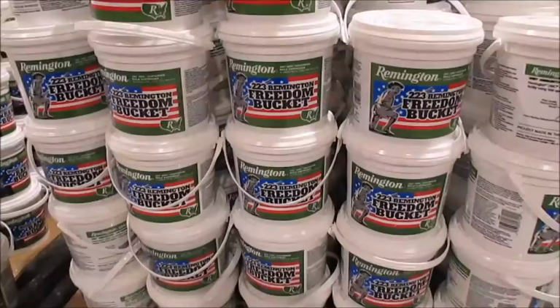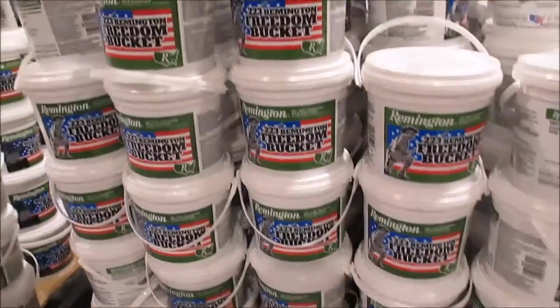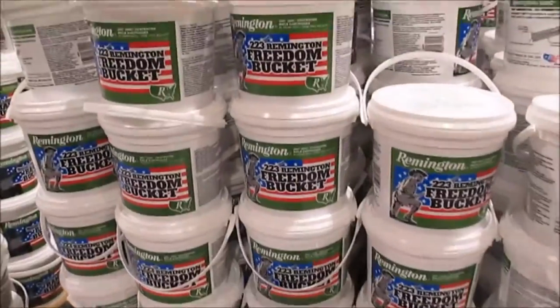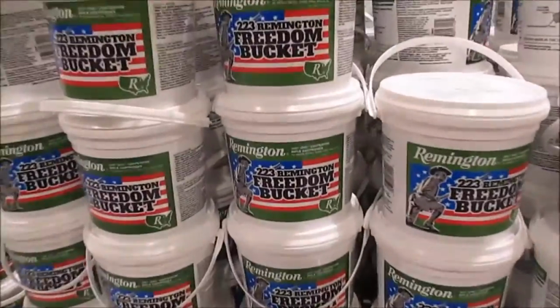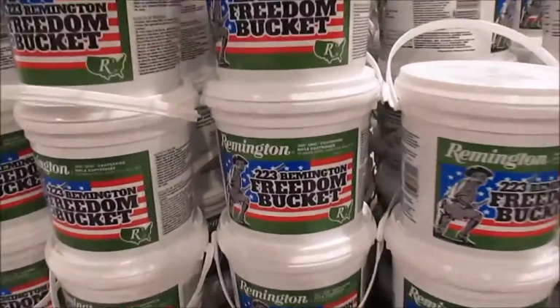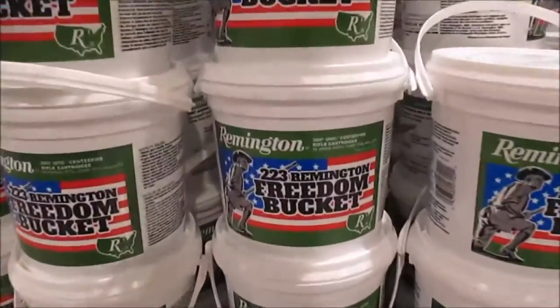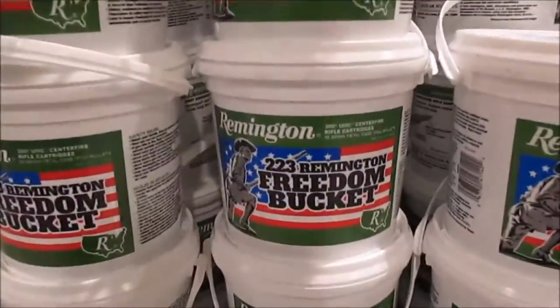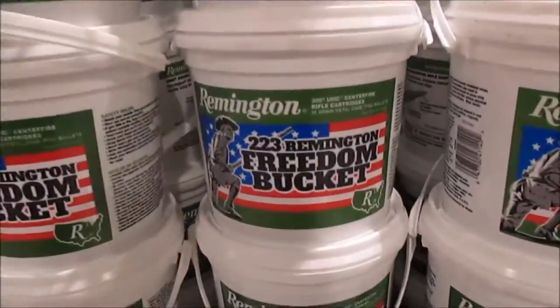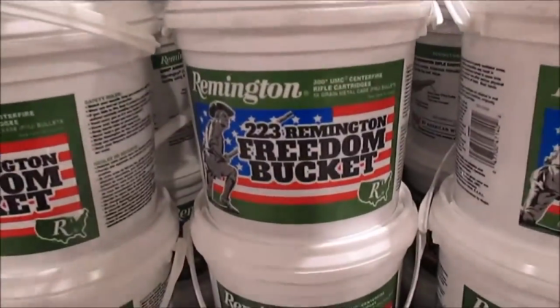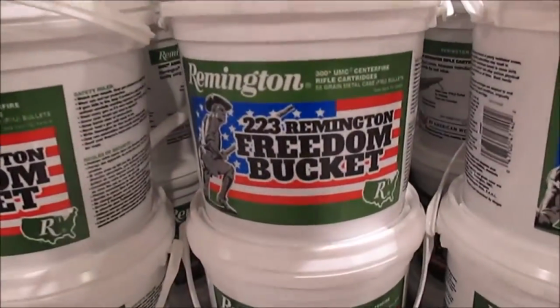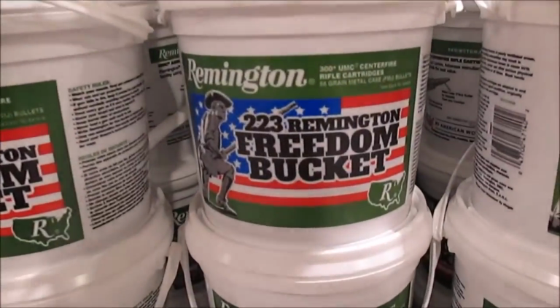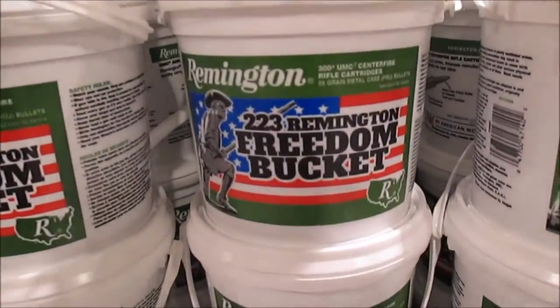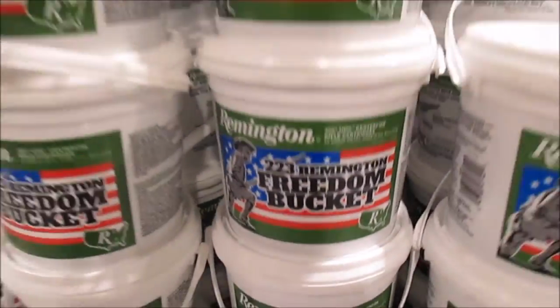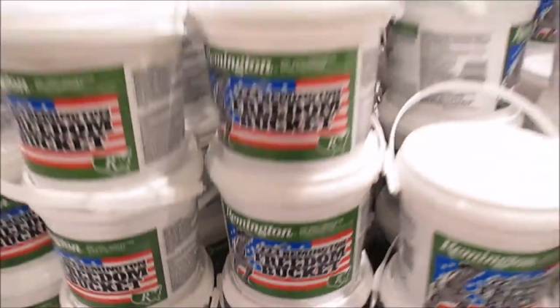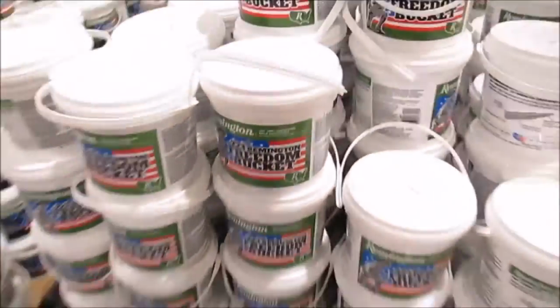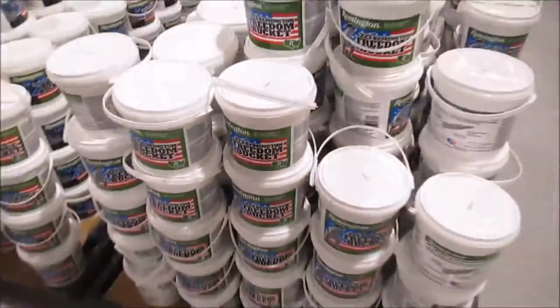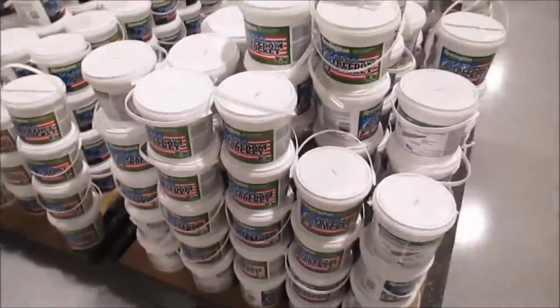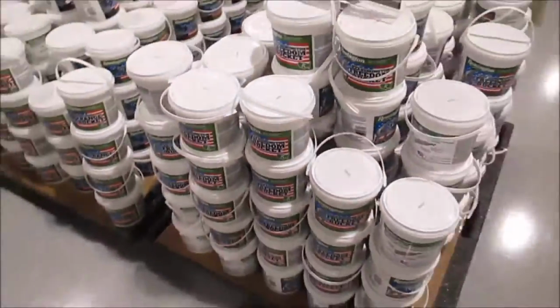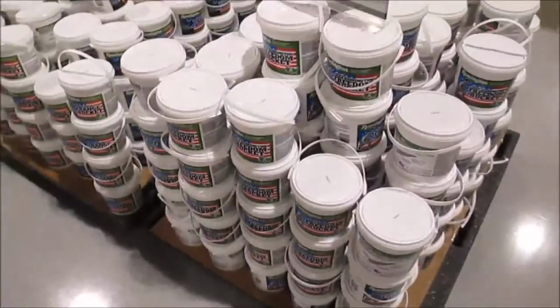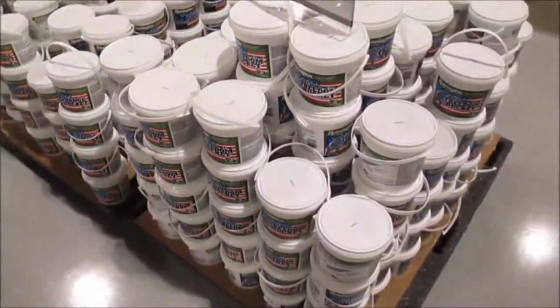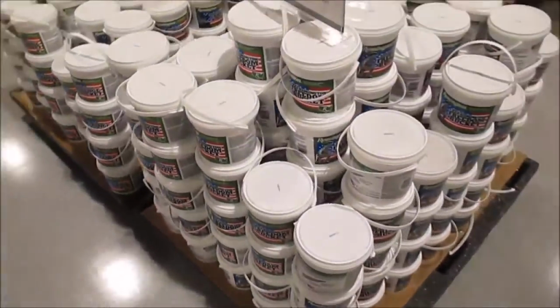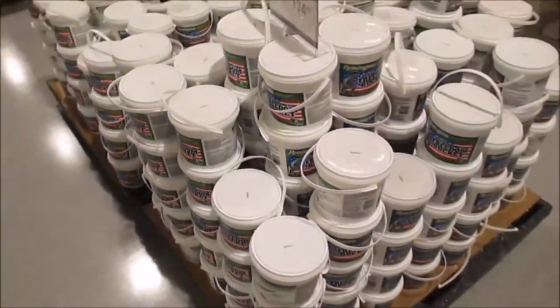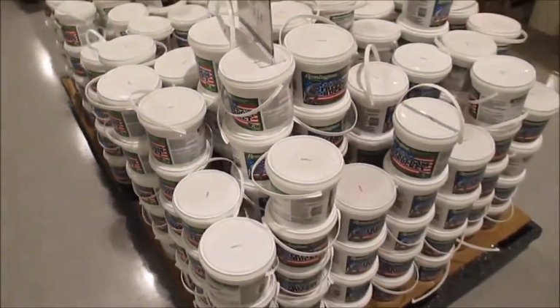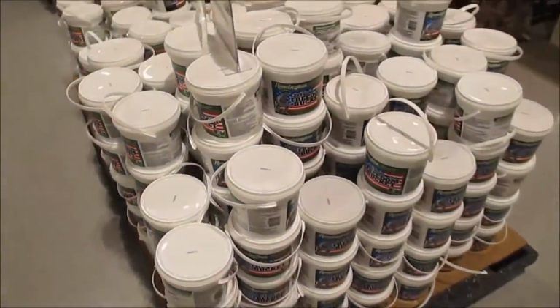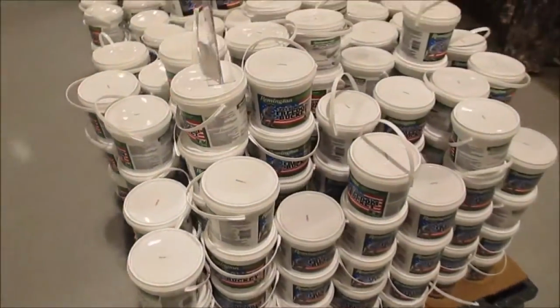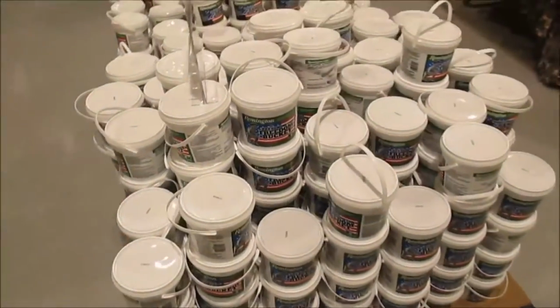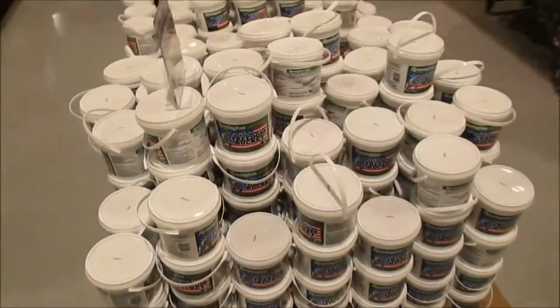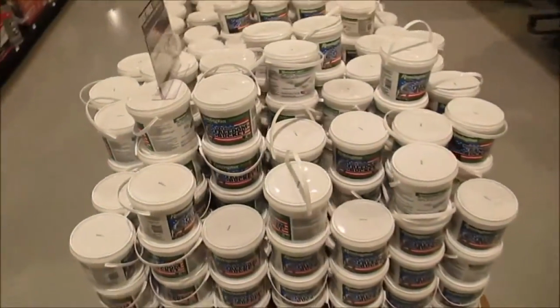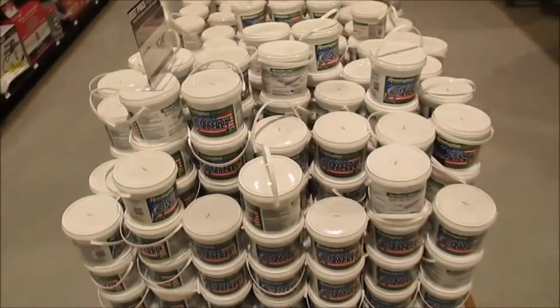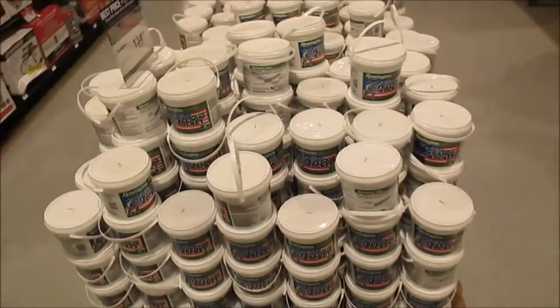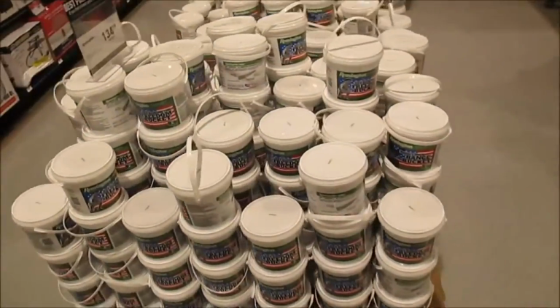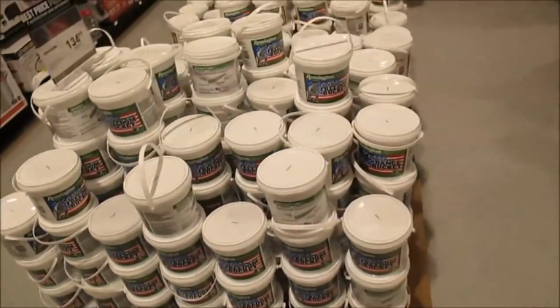They got buckets of freedom for you — .223 ammo, lots and lots of it.